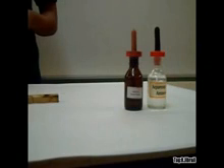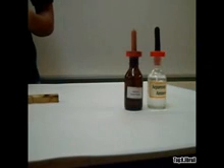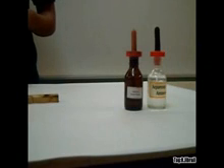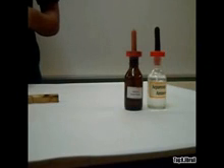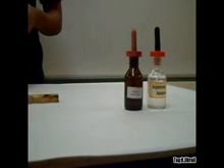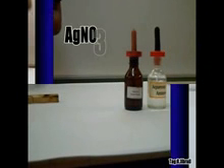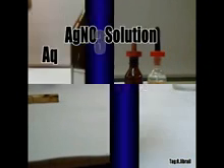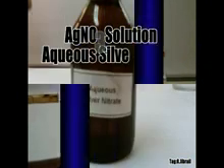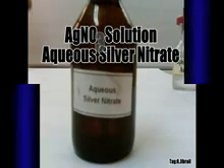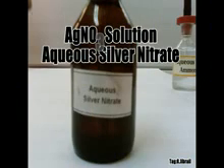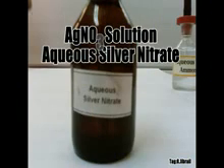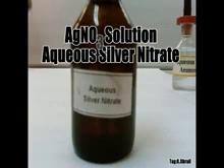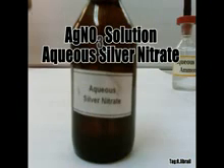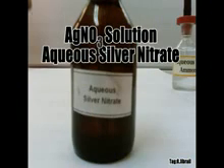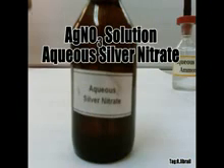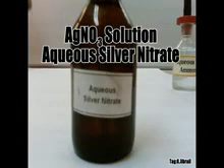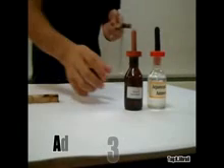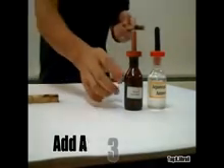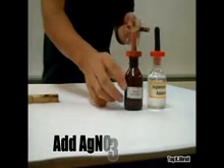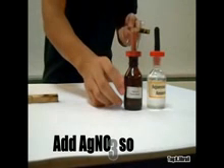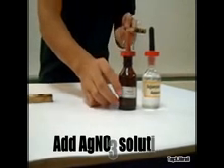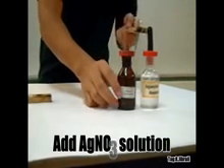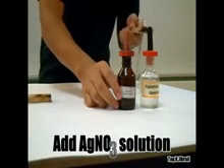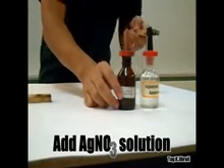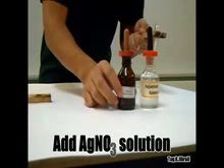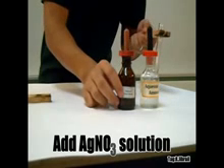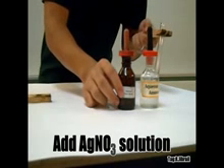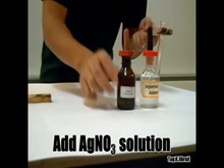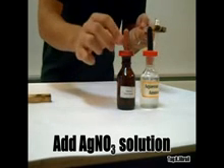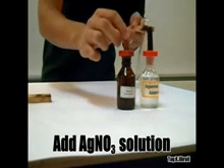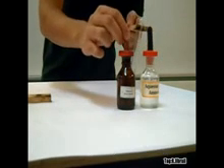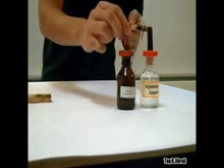This is the AgNO₃ solution of silver nitrate. Add the silver nitrate solution in the test tube.